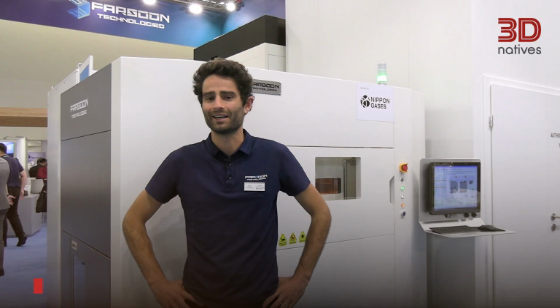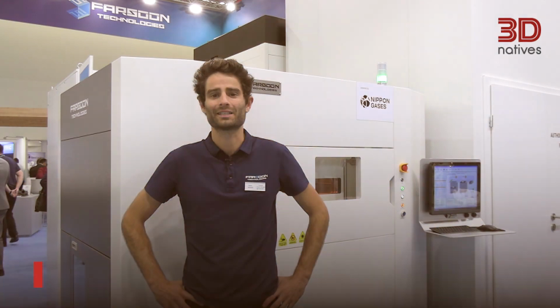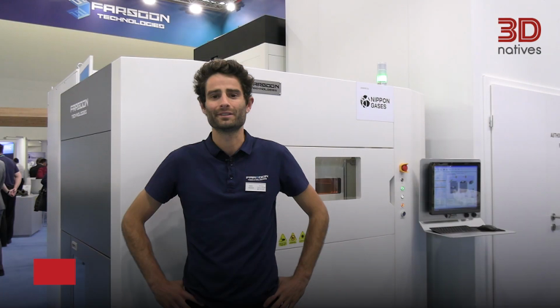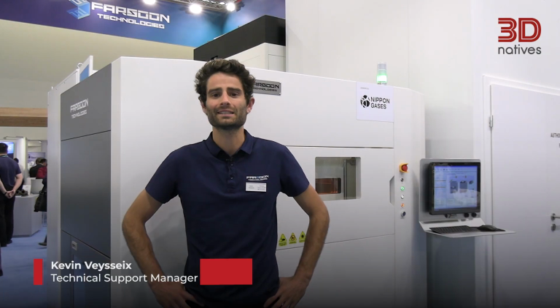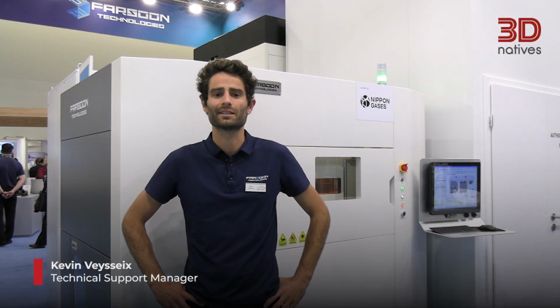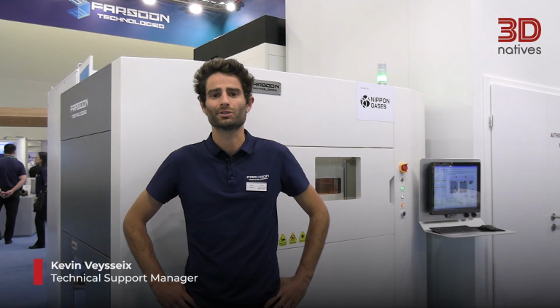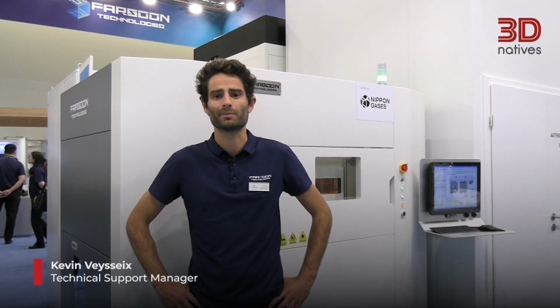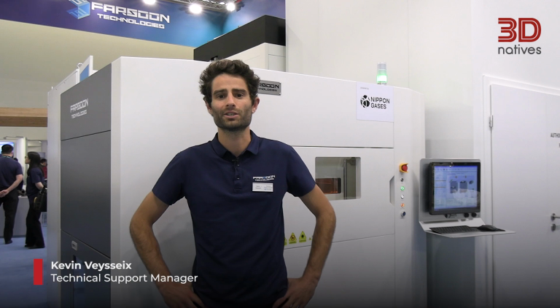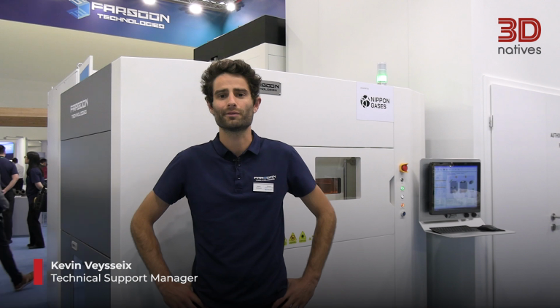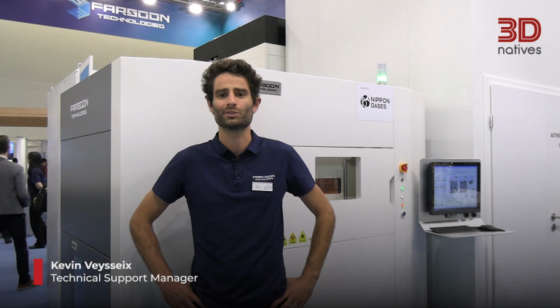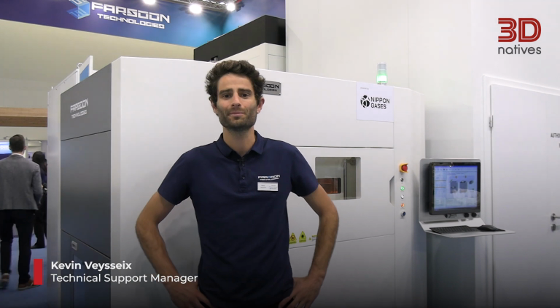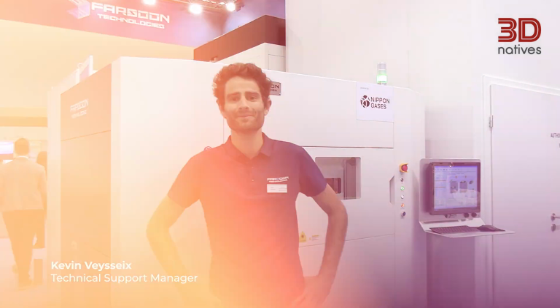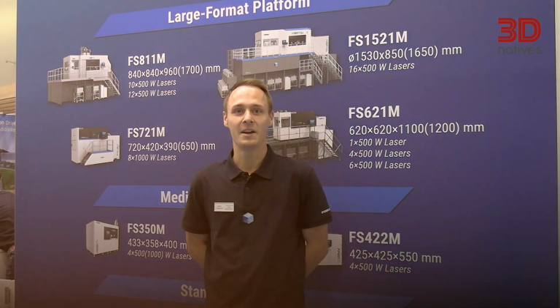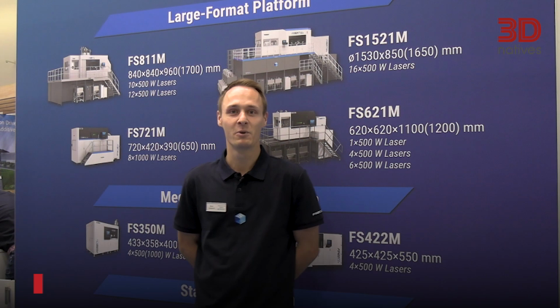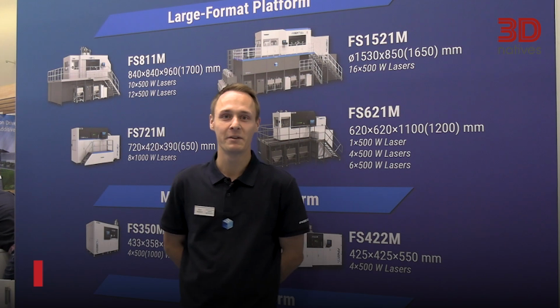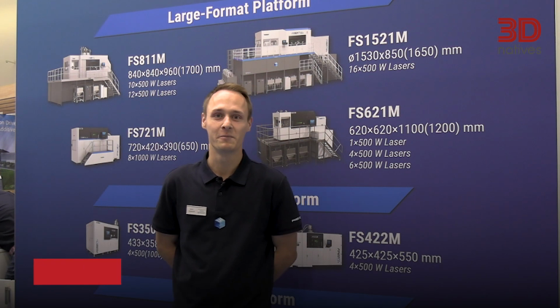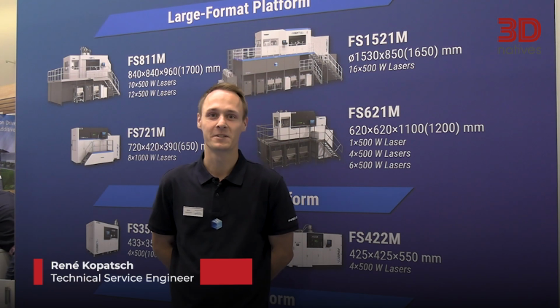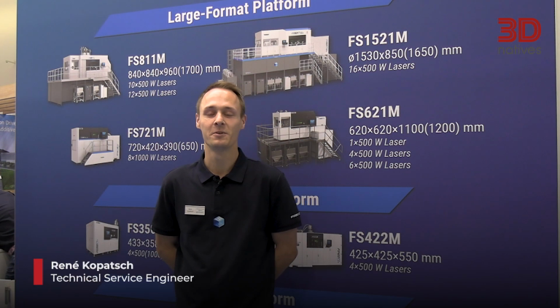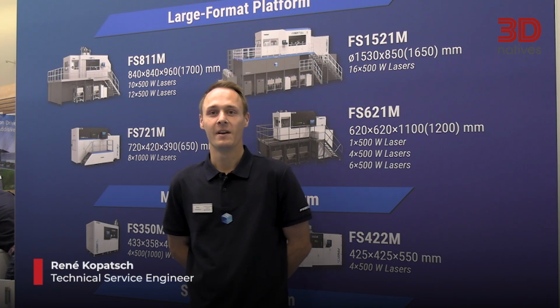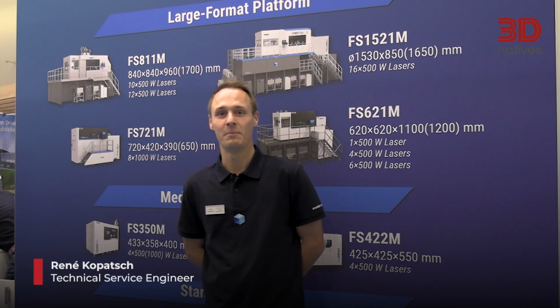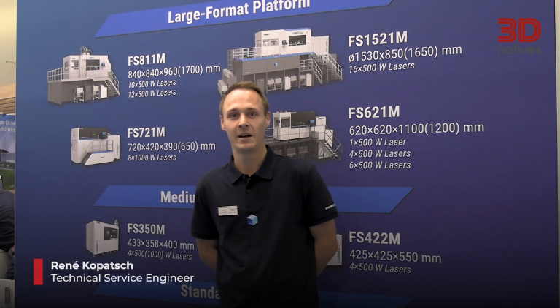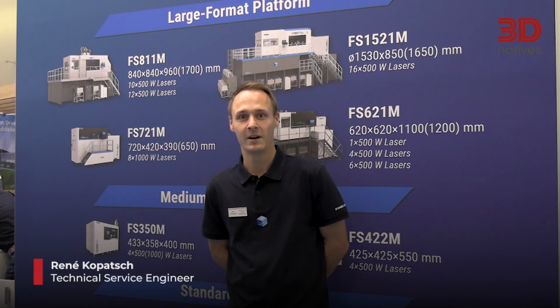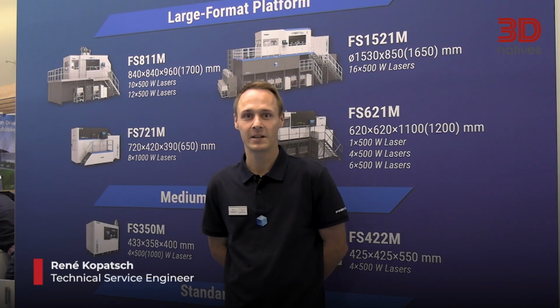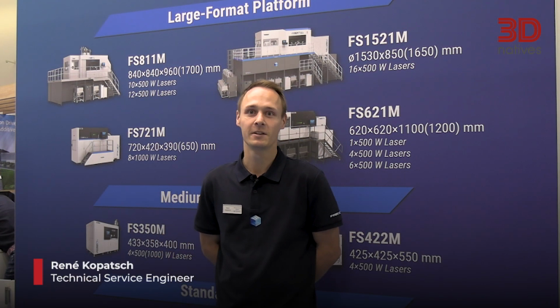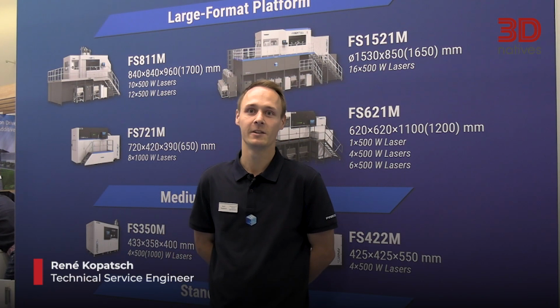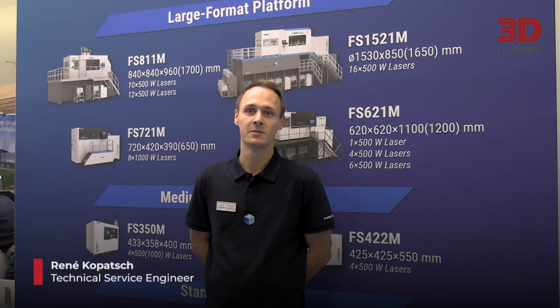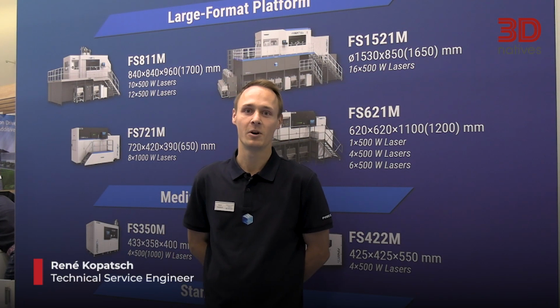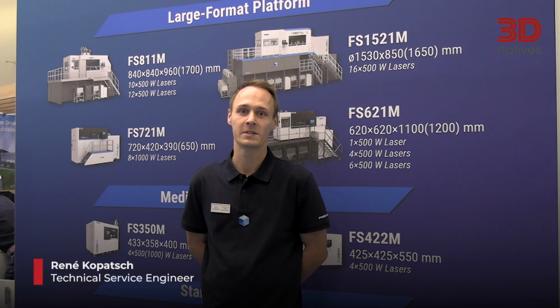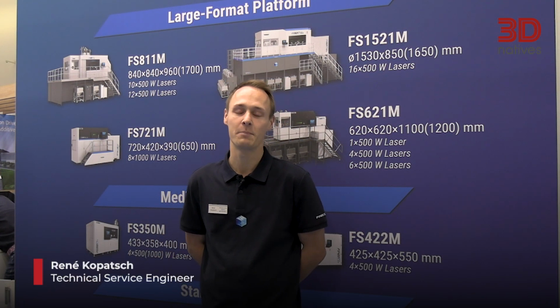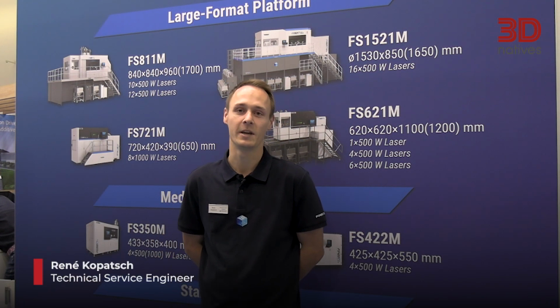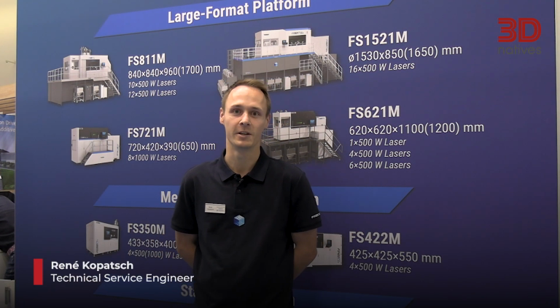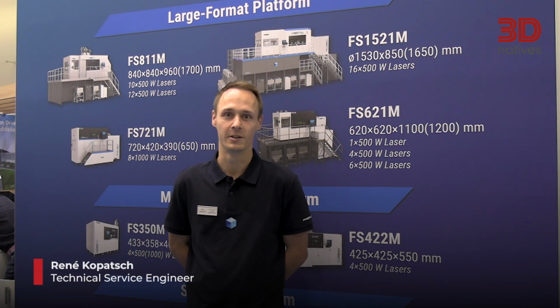Hello, Kevin V6, Technical Support Manager for Fassoon Europe. Hi, I'm René from Fassoon and I'm a Technical Service and Application Engineer.